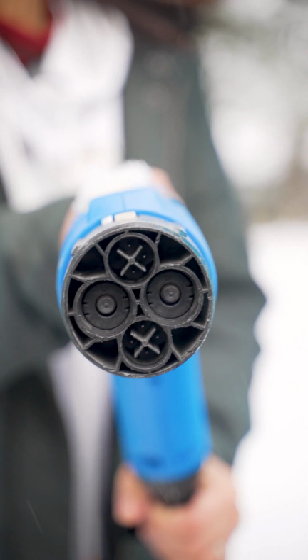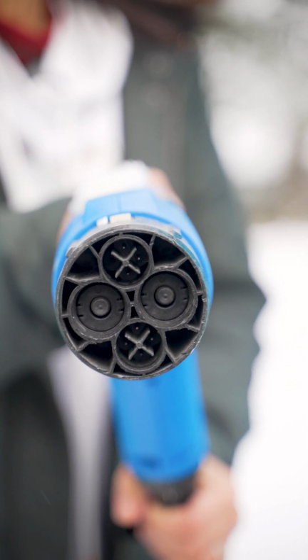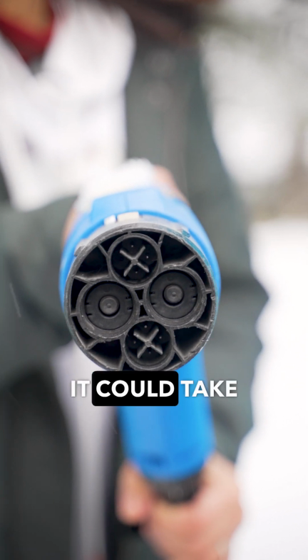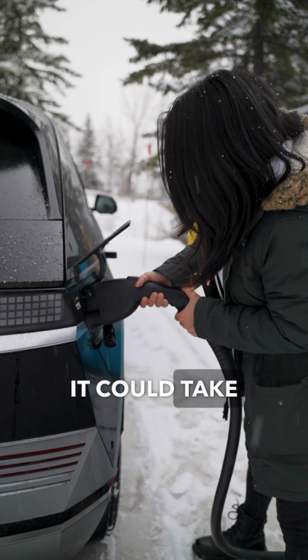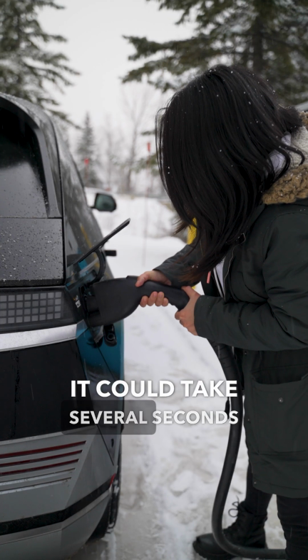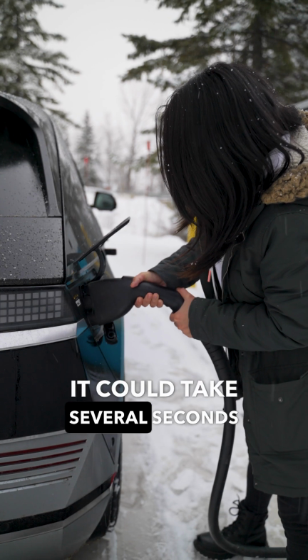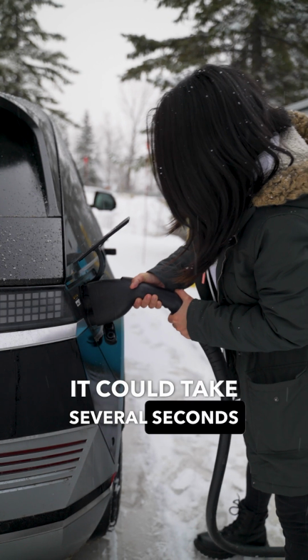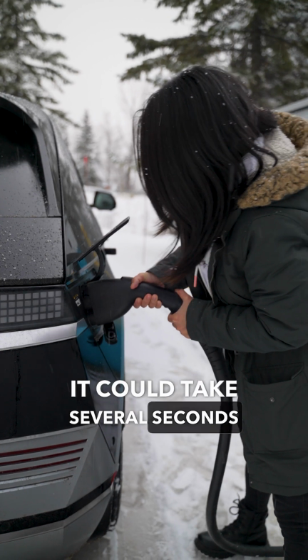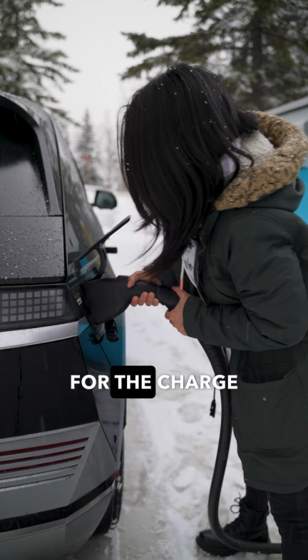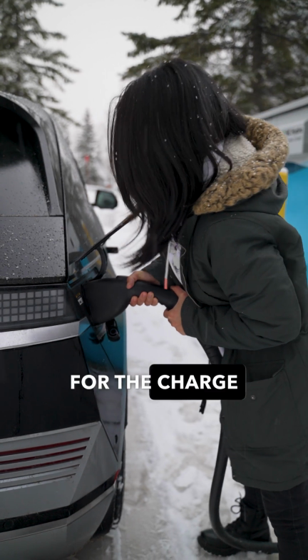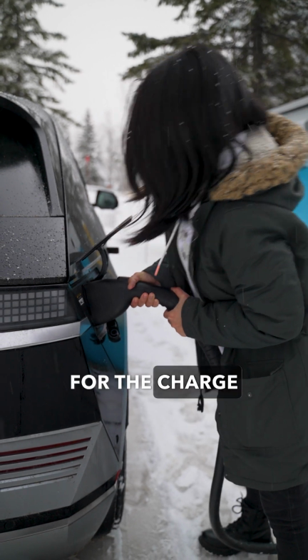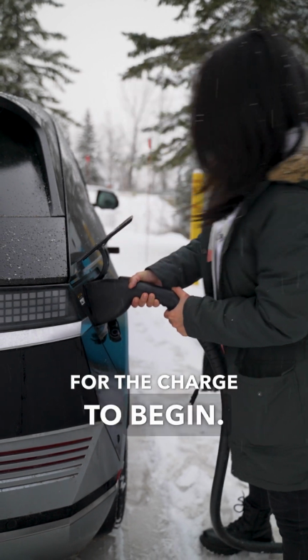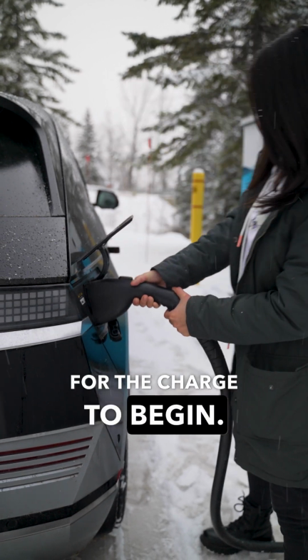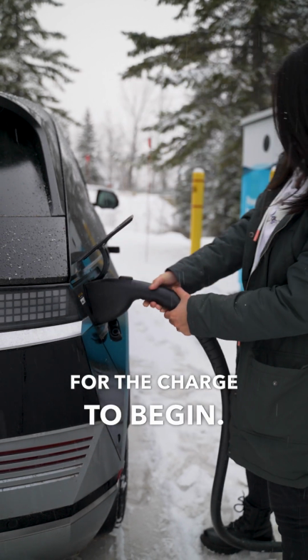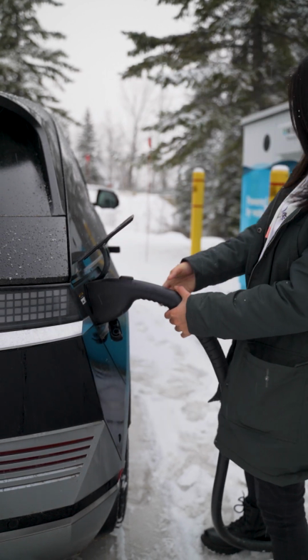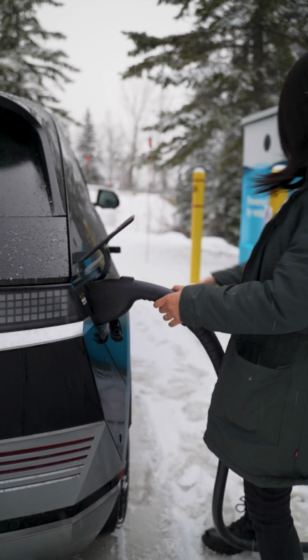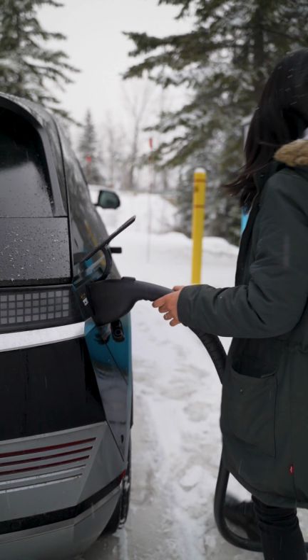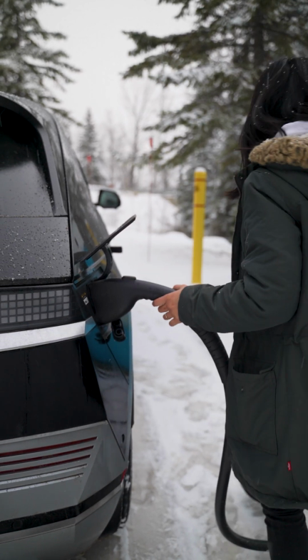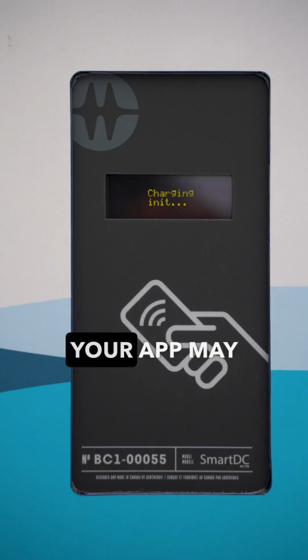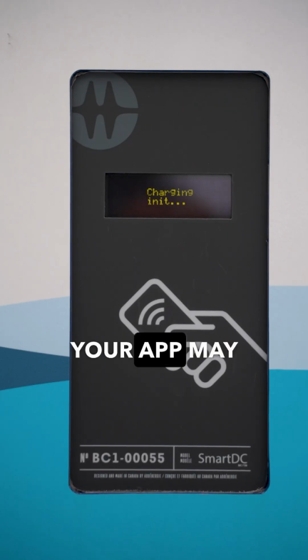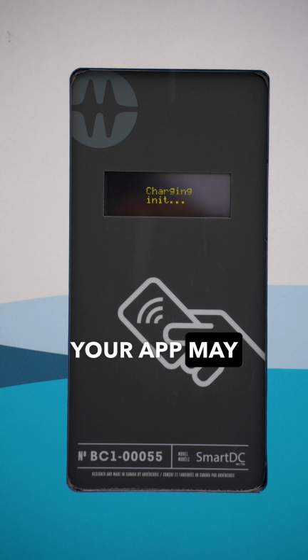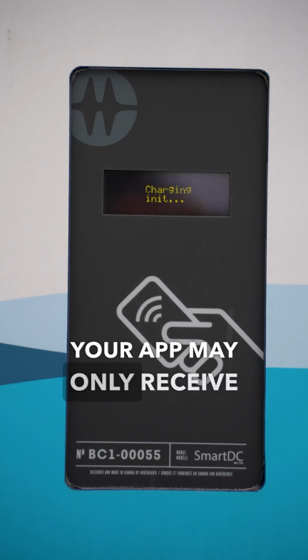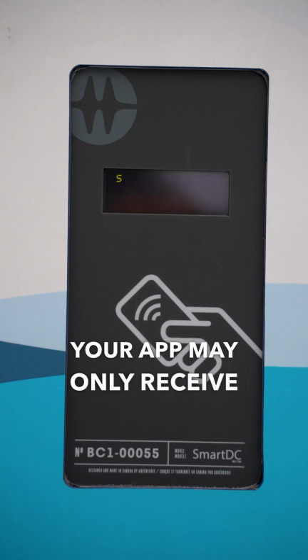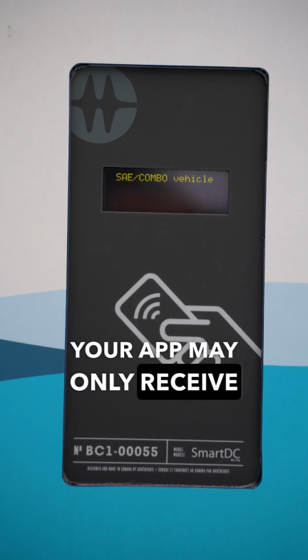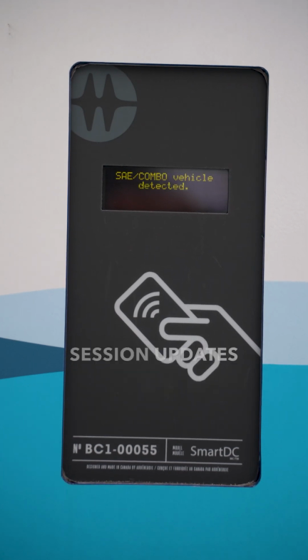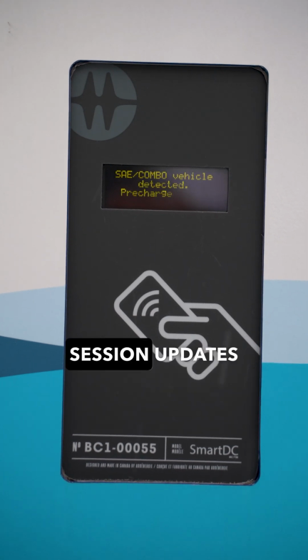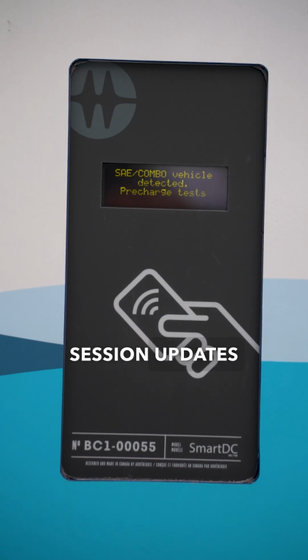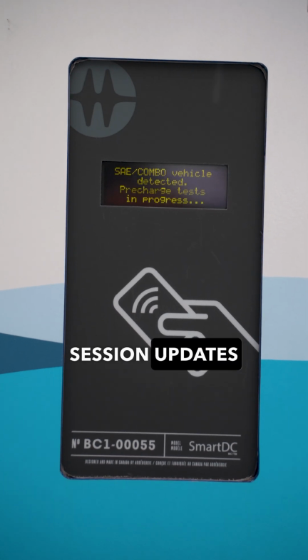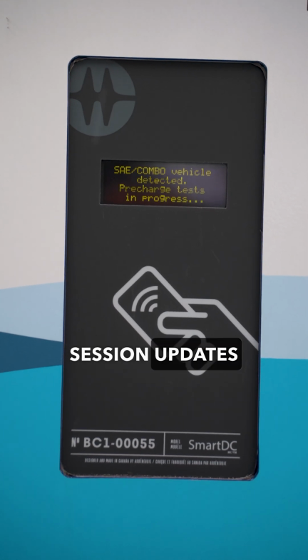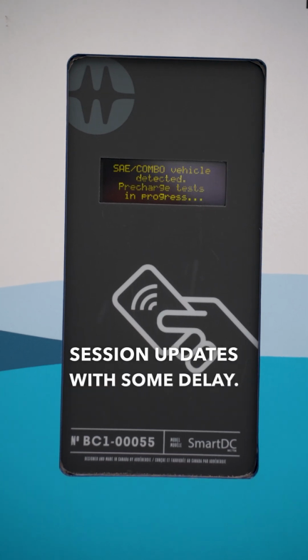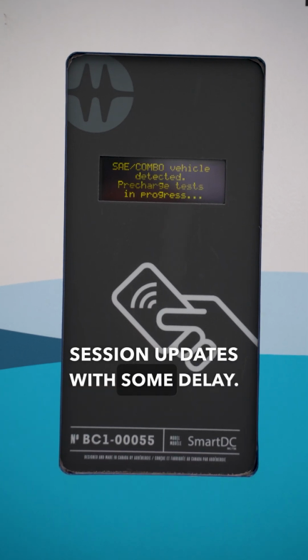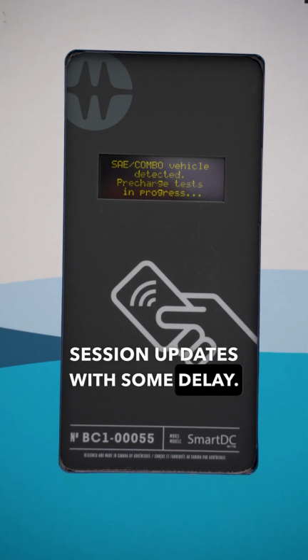It could take several seconds for the charge to begin. Your app may only receive session updates with some delay.